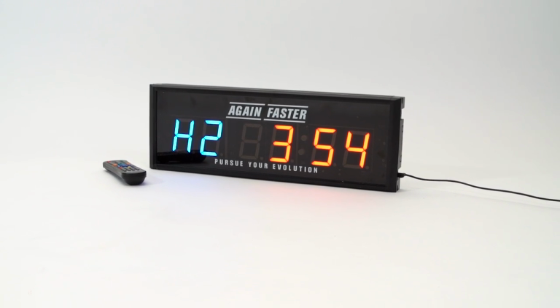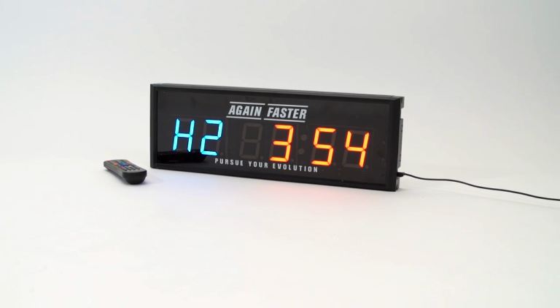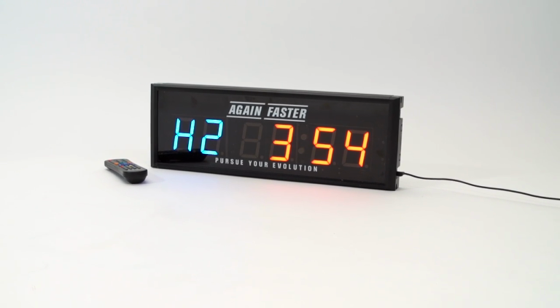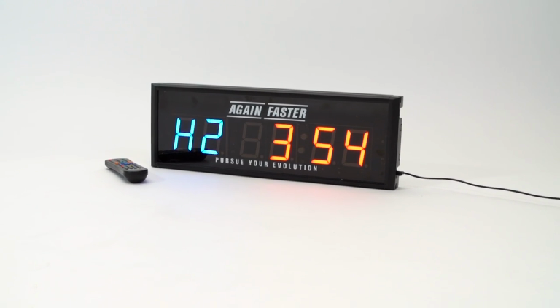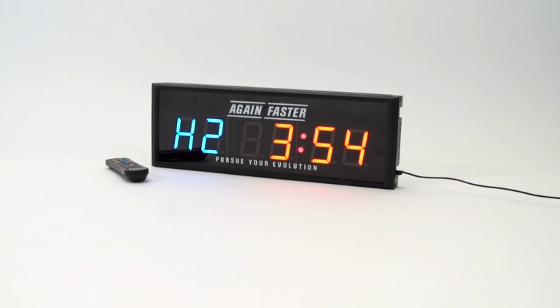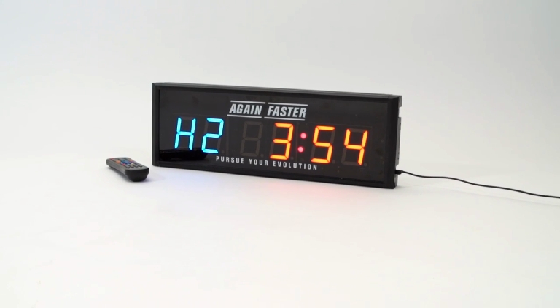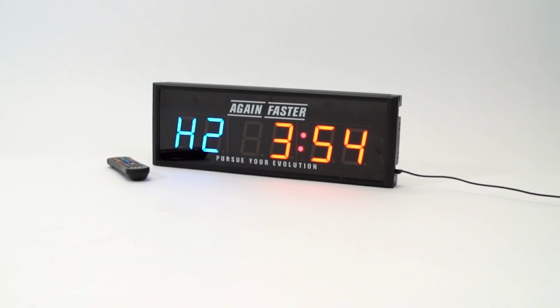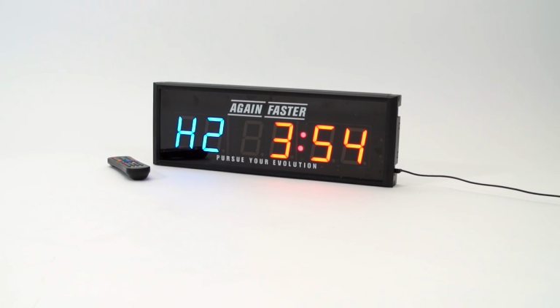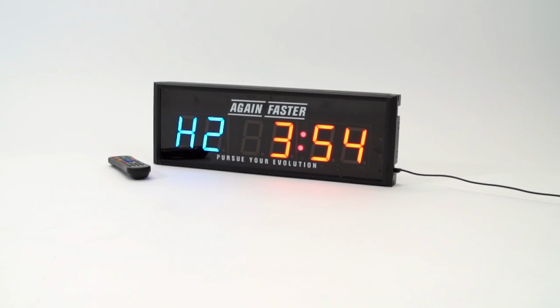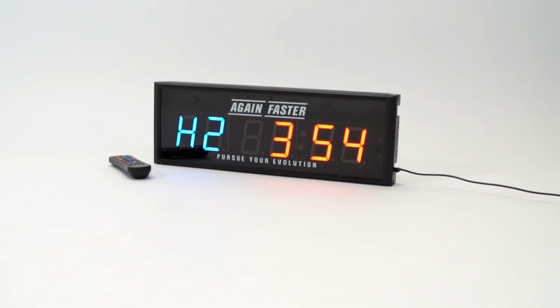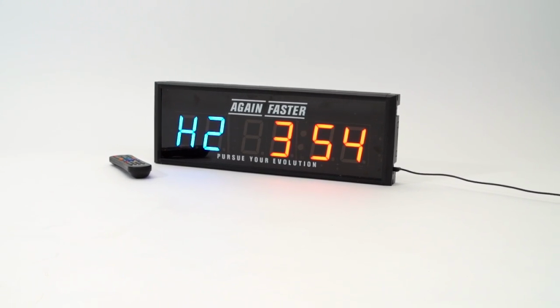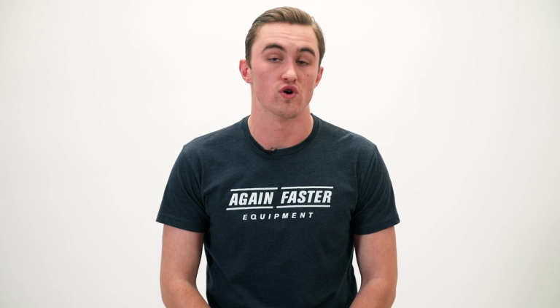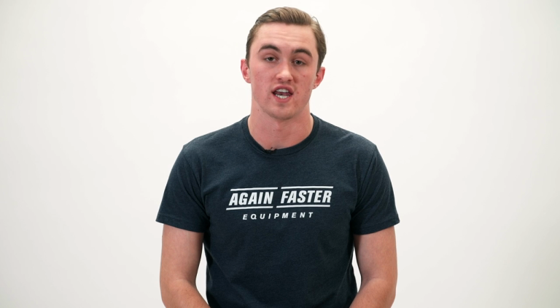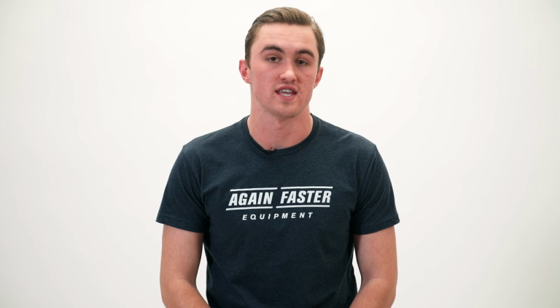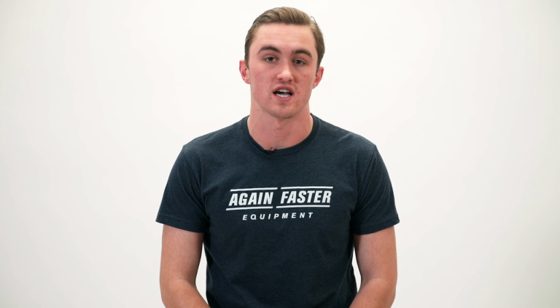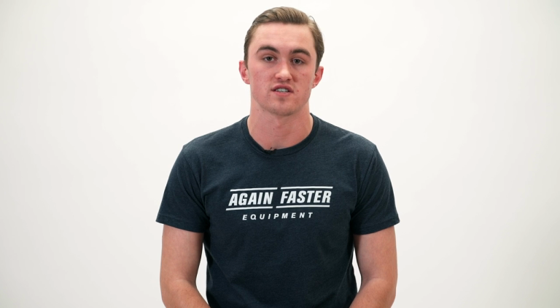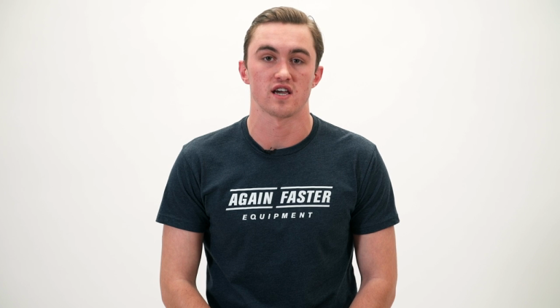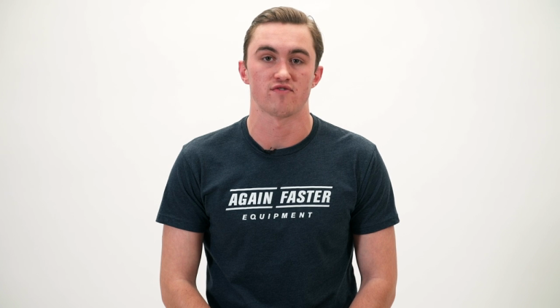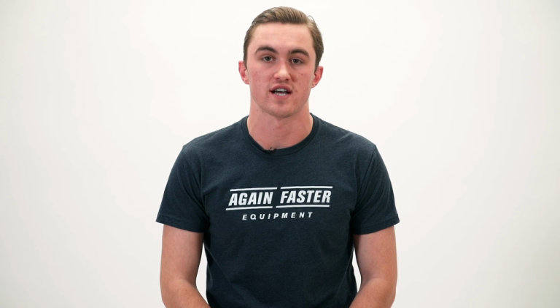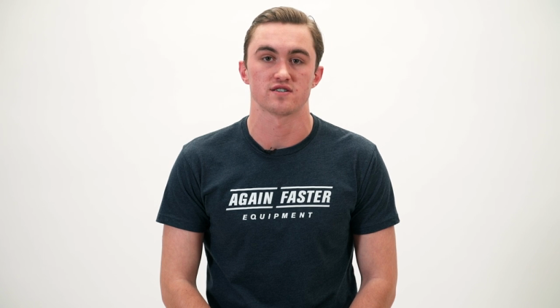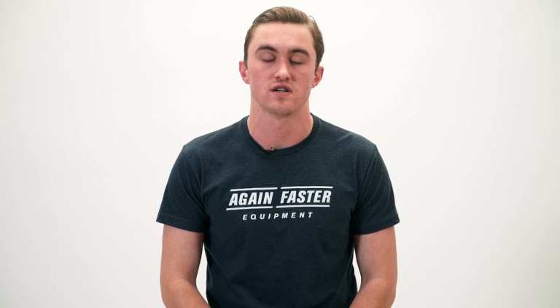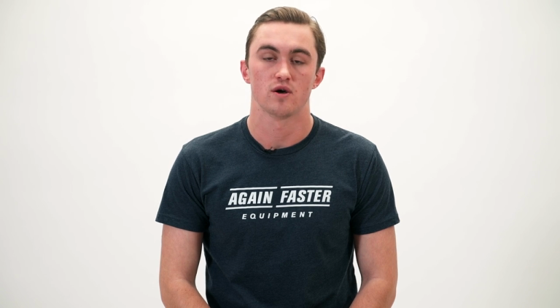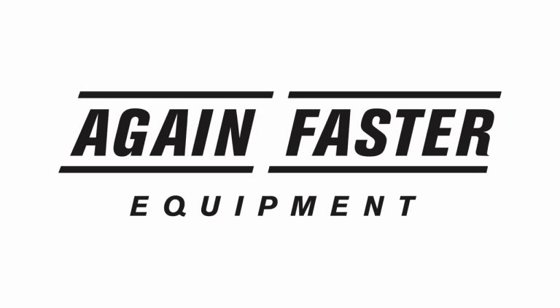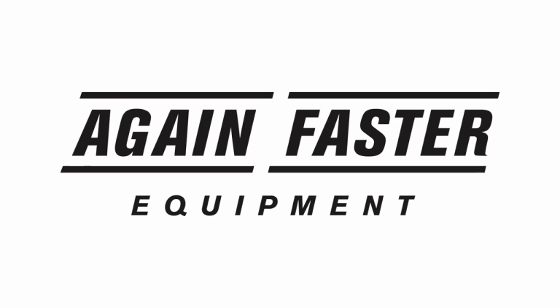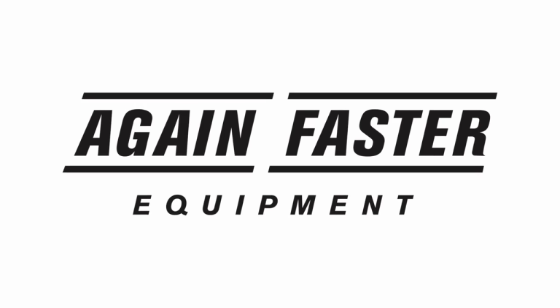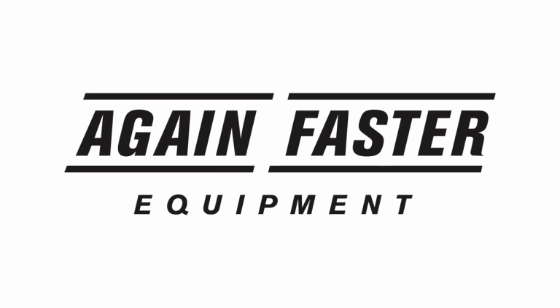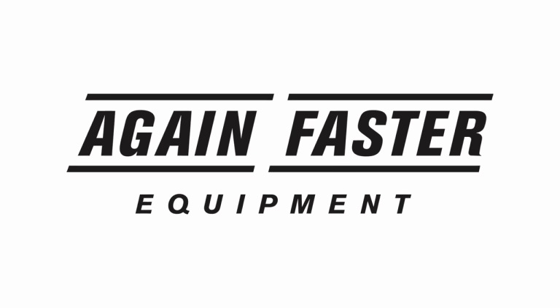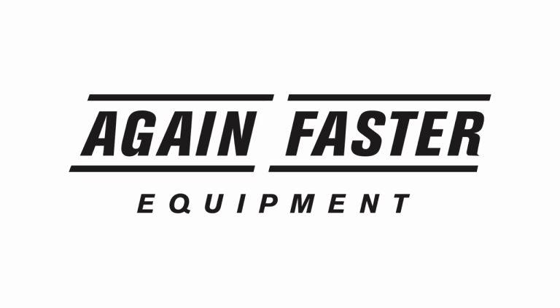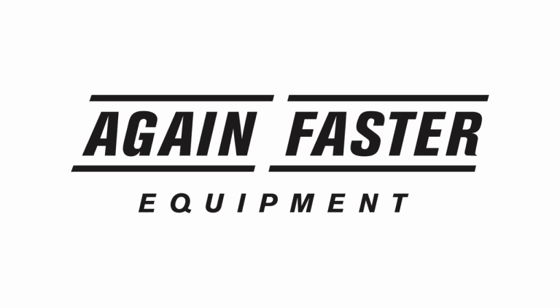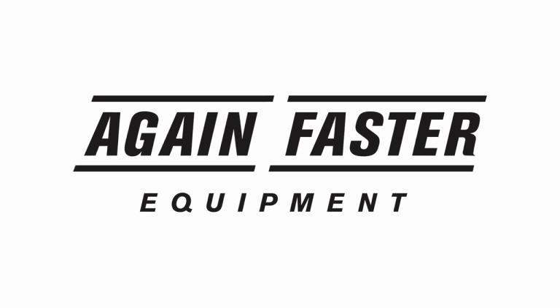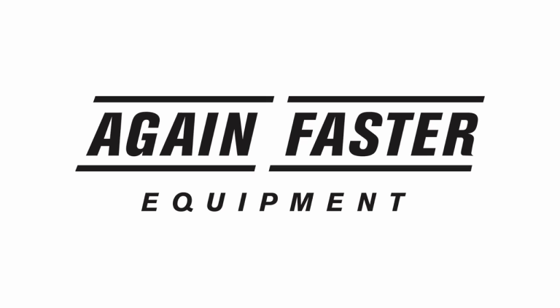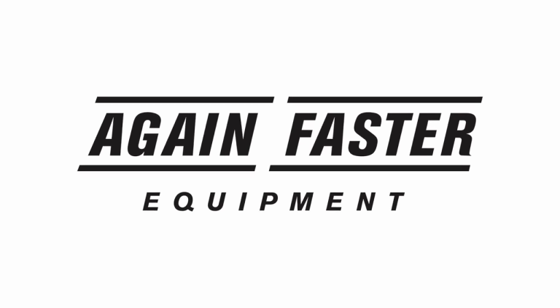If you have questions about this product or anything else at Again Faster, please don't hesitate to contact us.